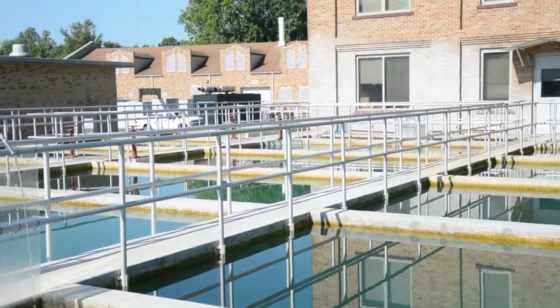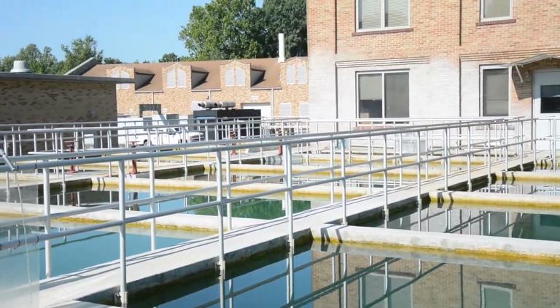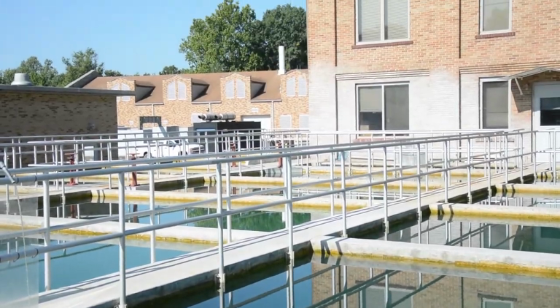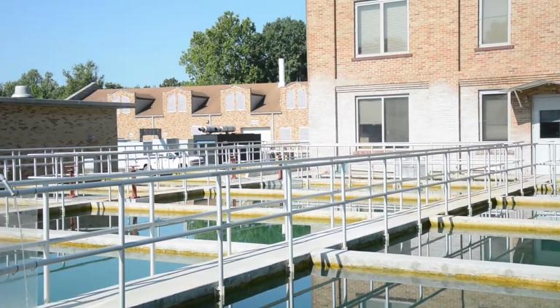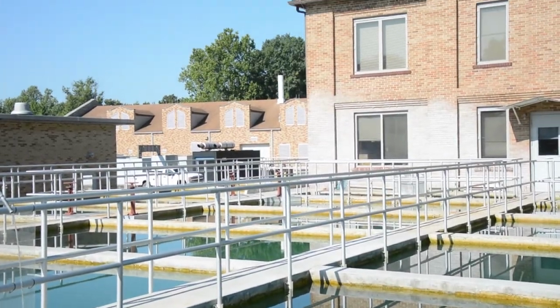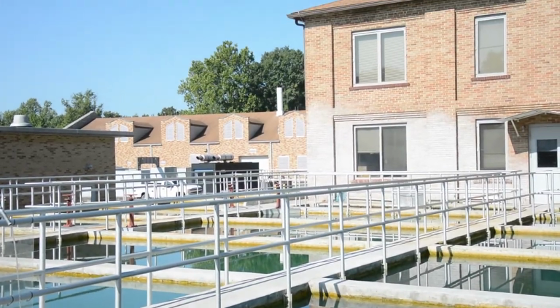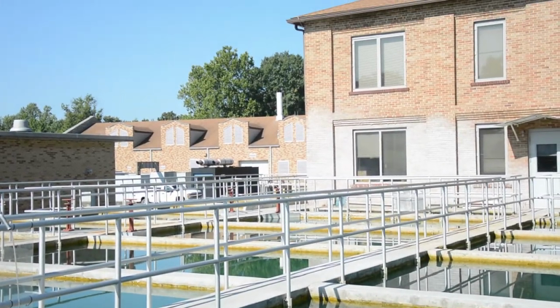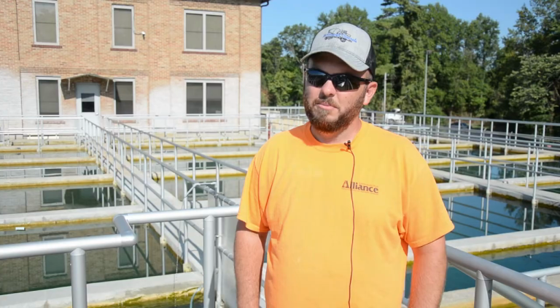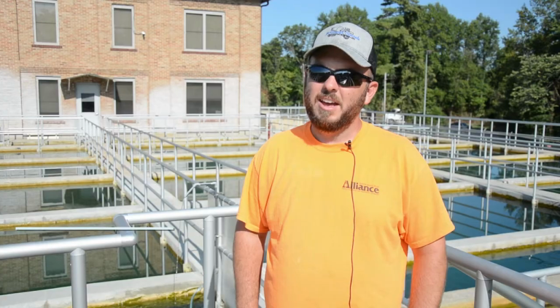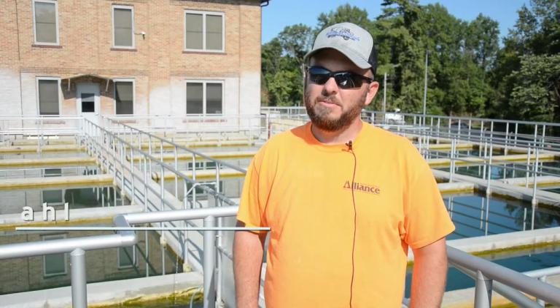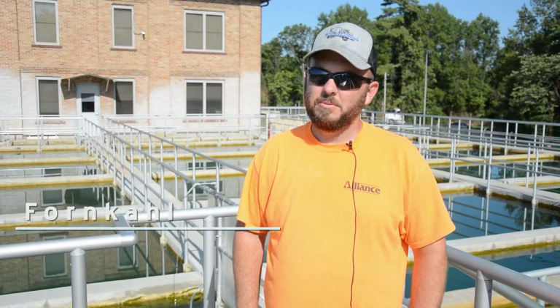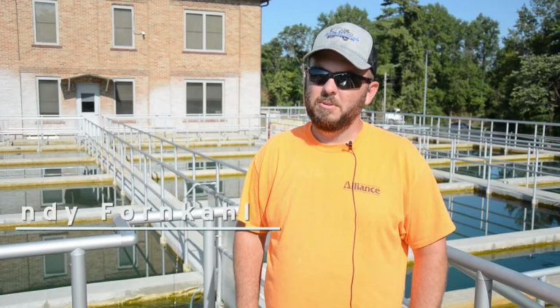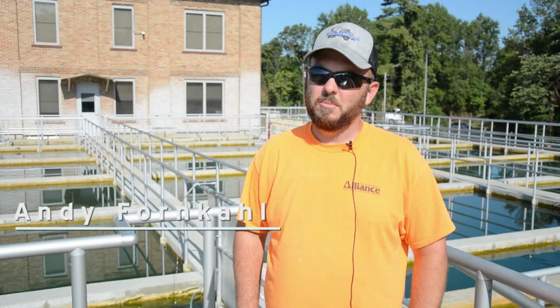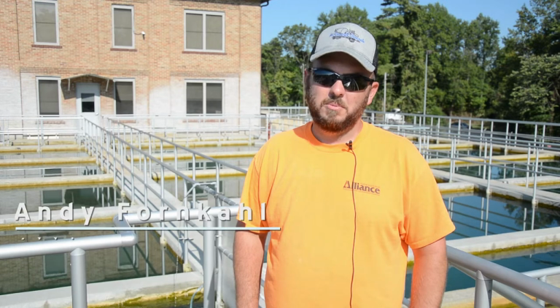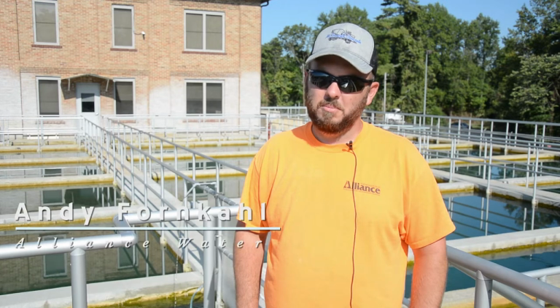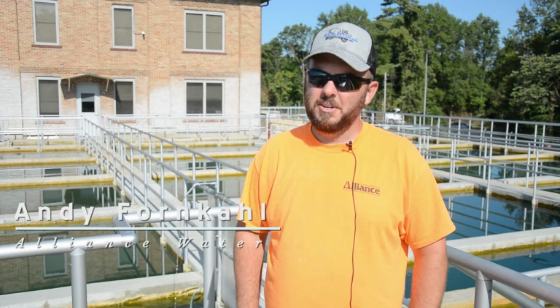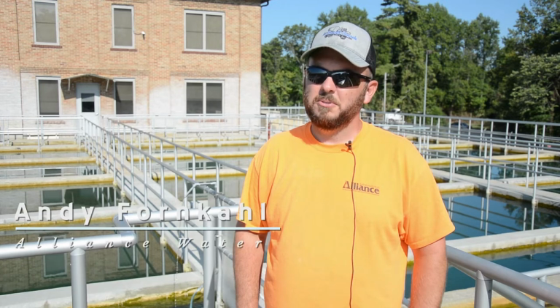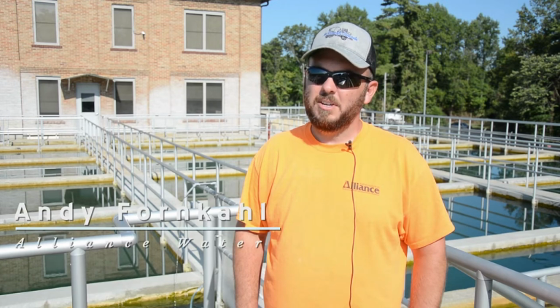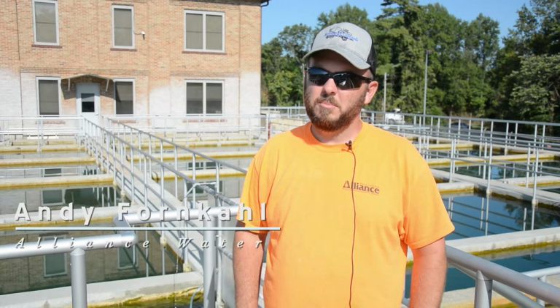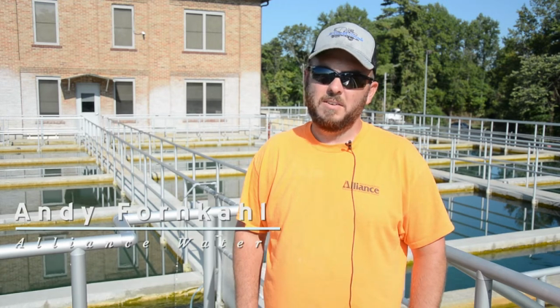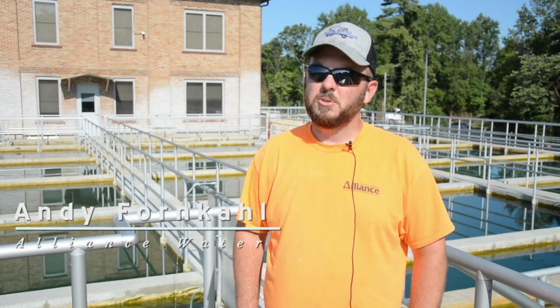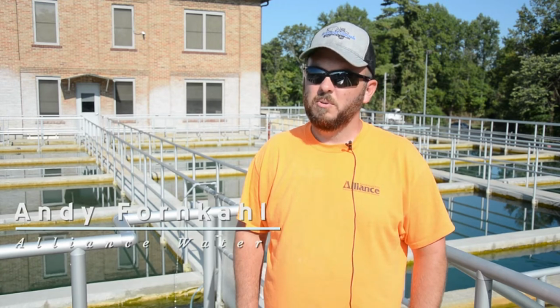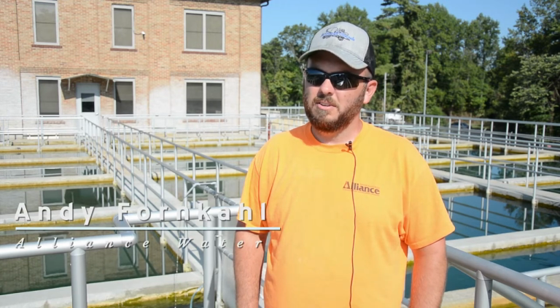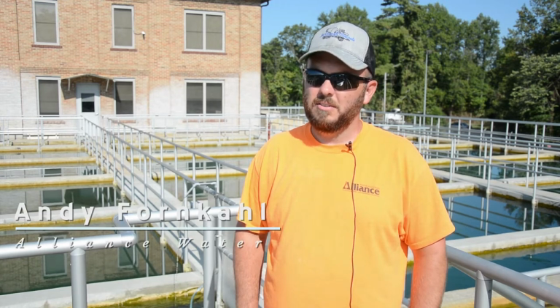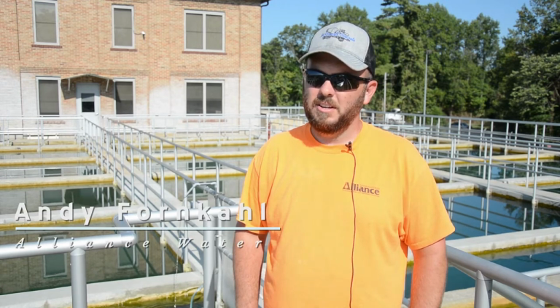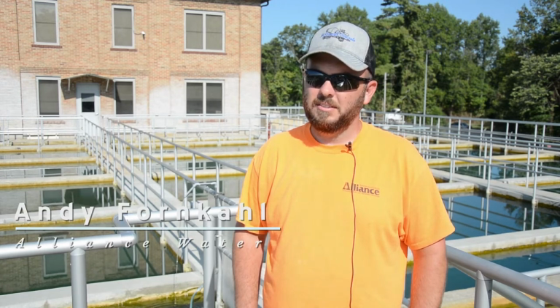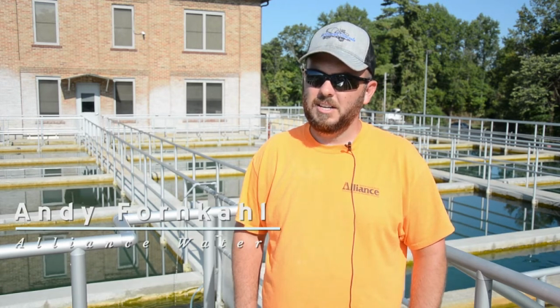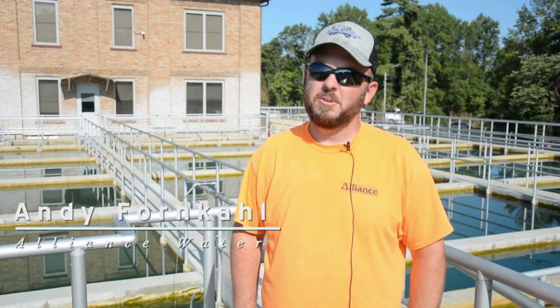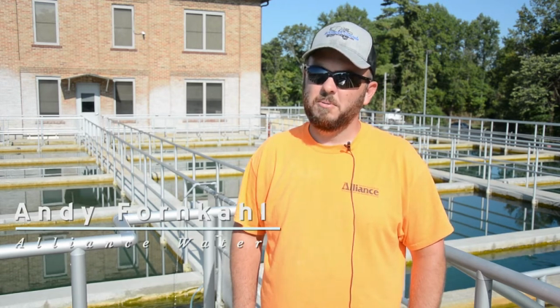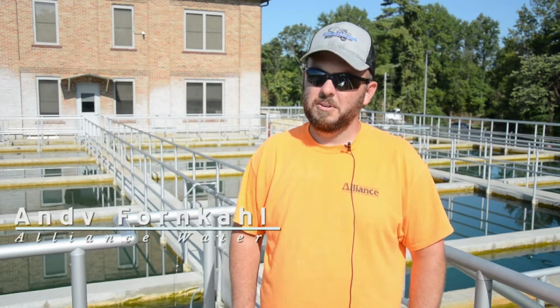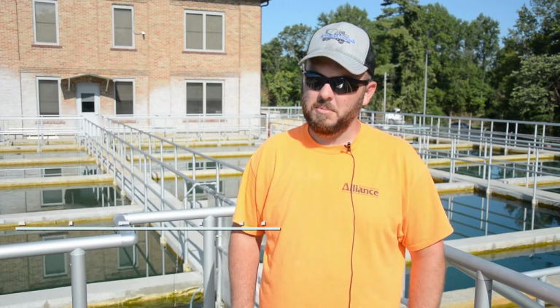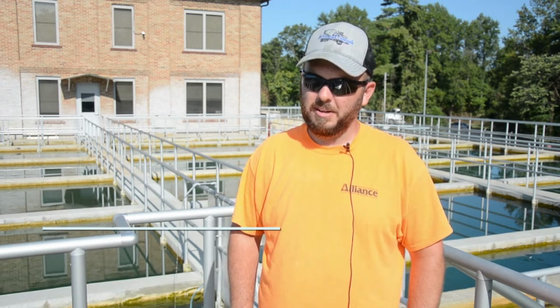Hi, my name is Andy. On behalf of Water and Wastewater Professionals Week, I'm going to give you a tour of the Cape Dorado water treatment plant.